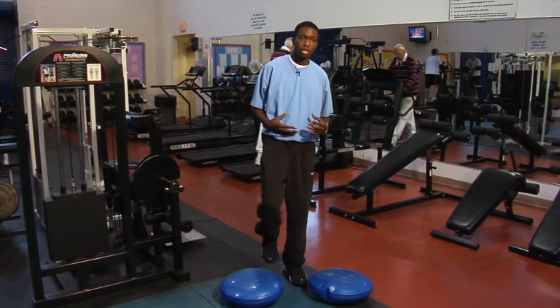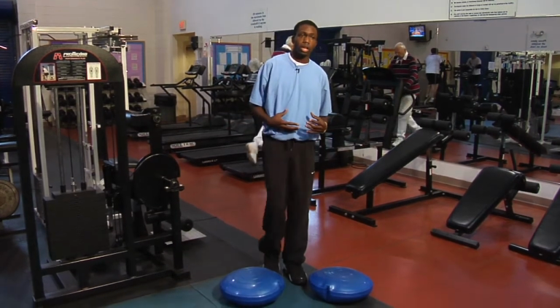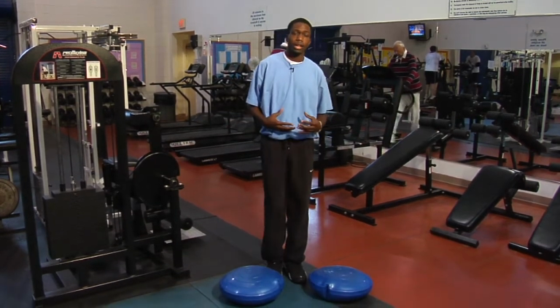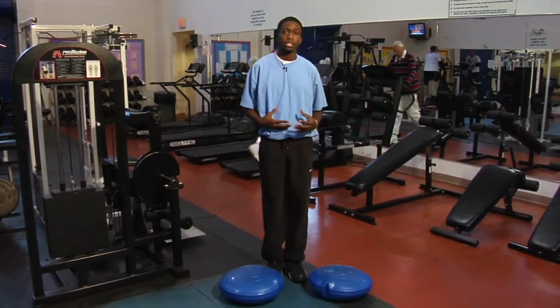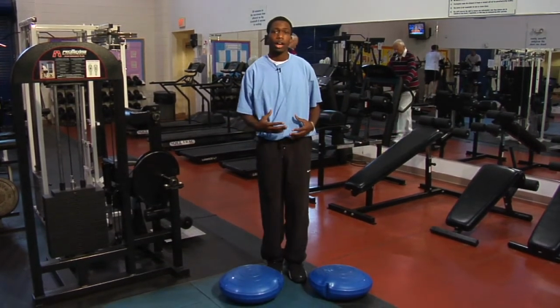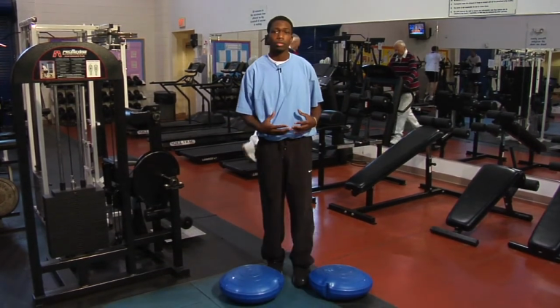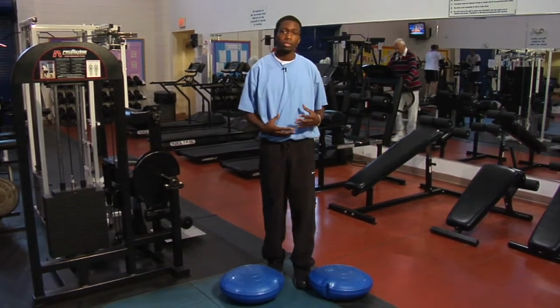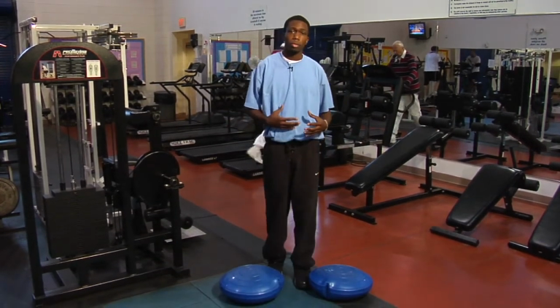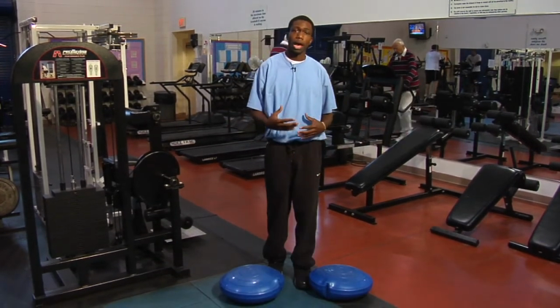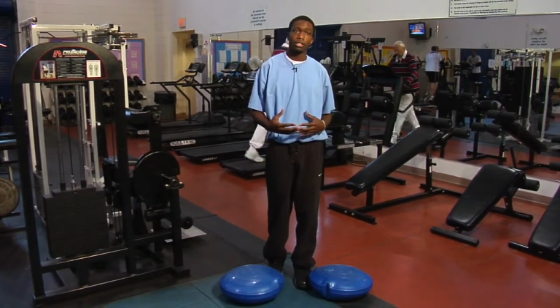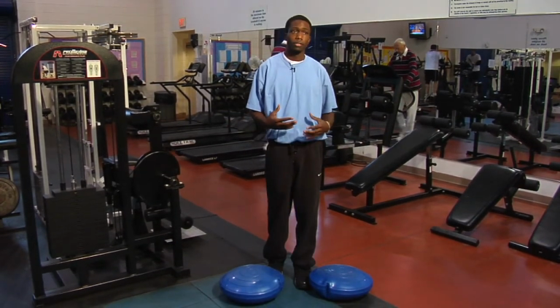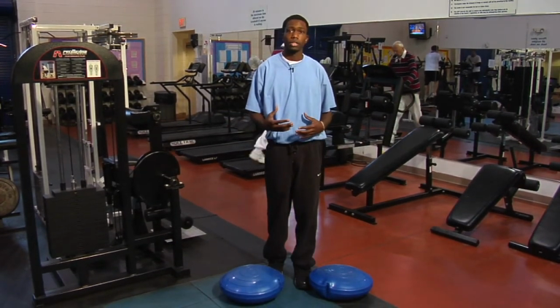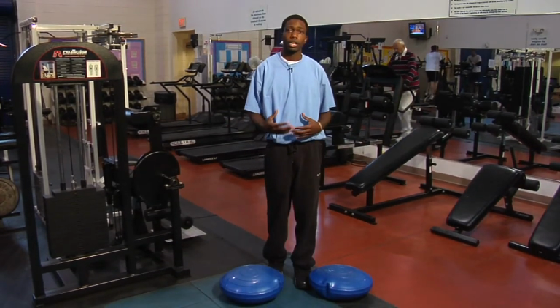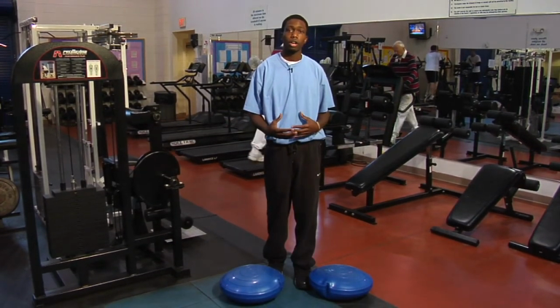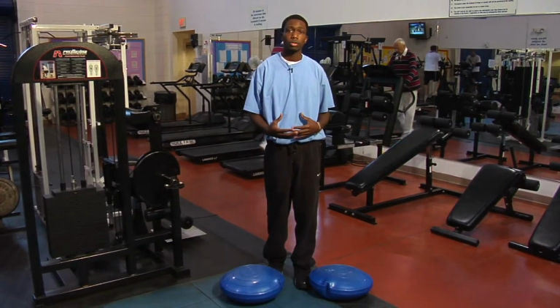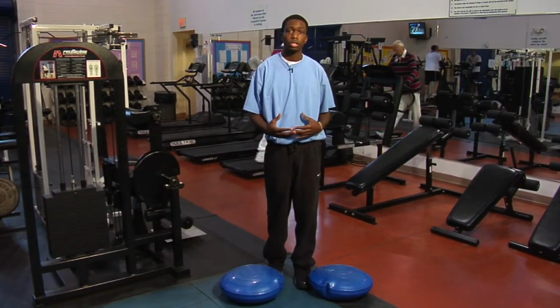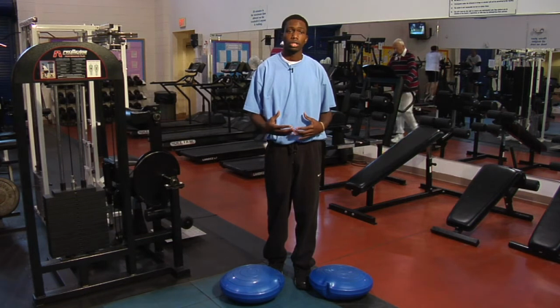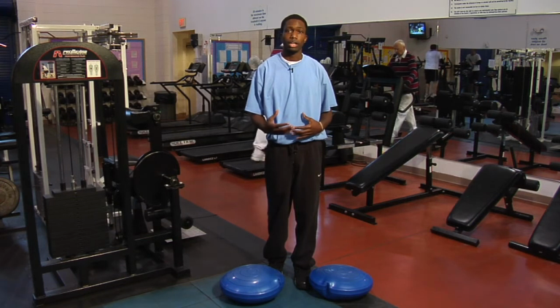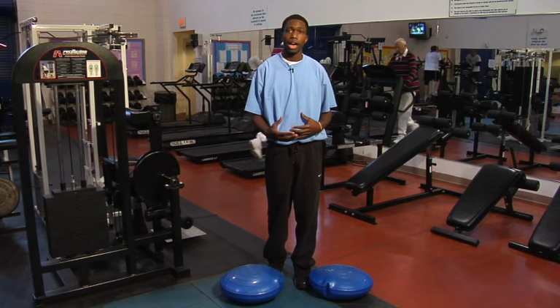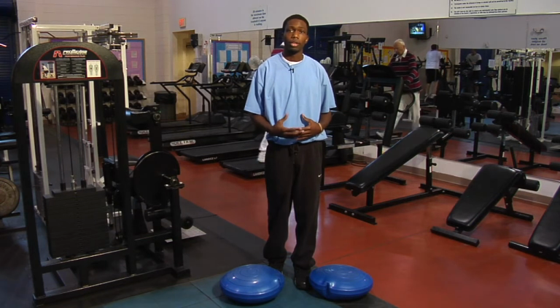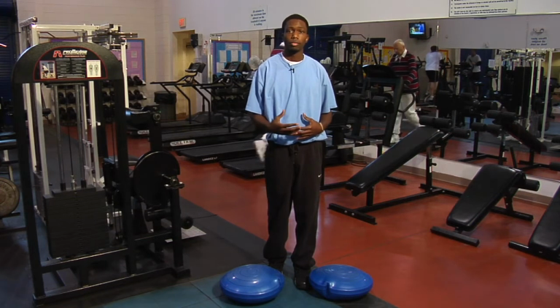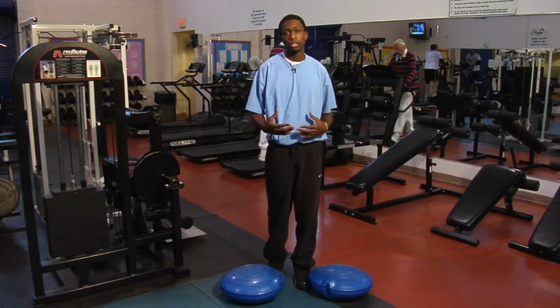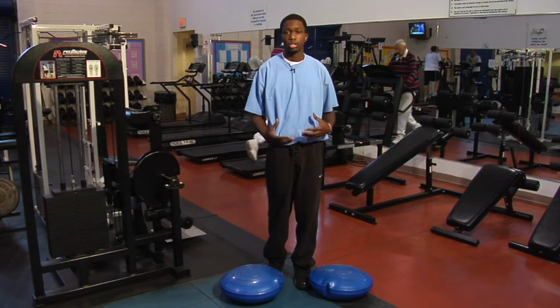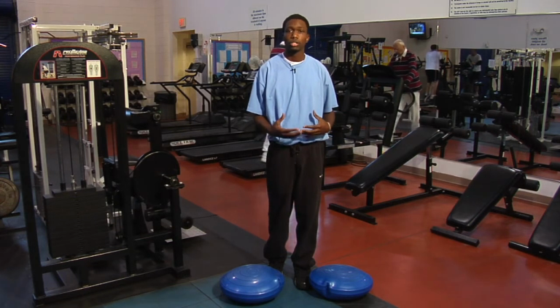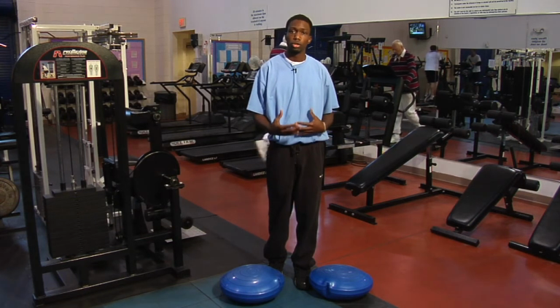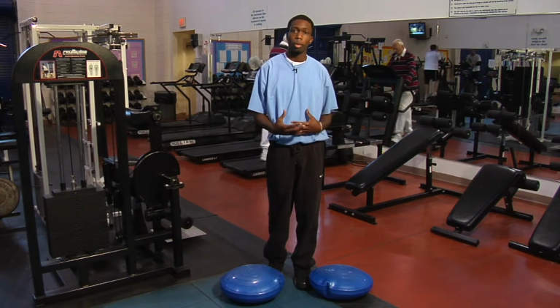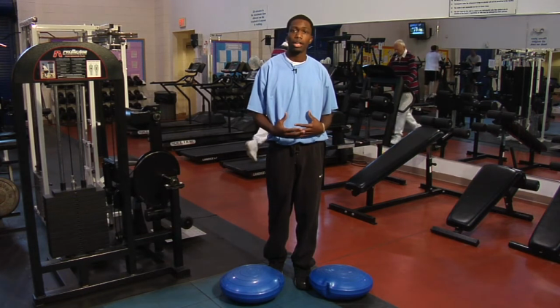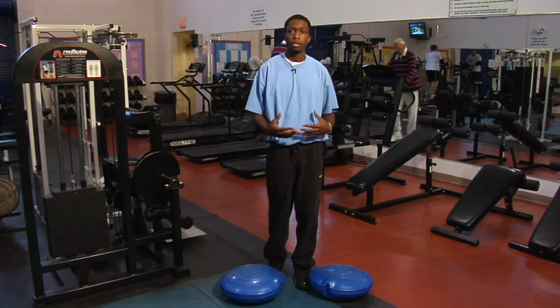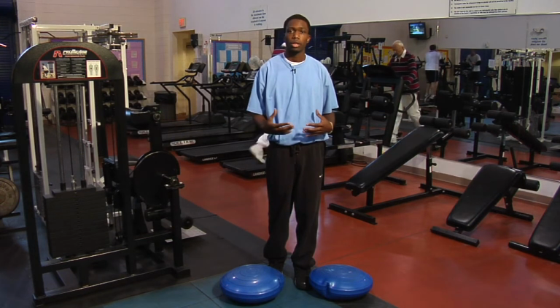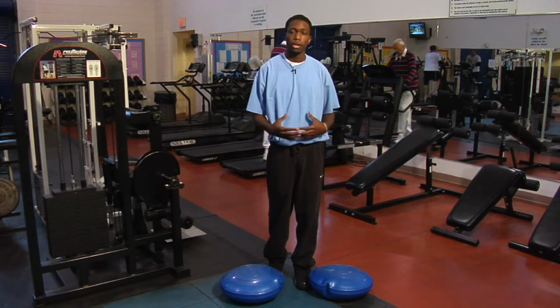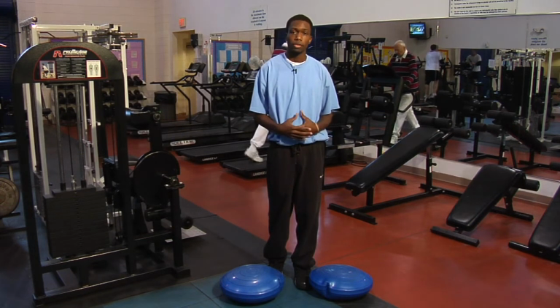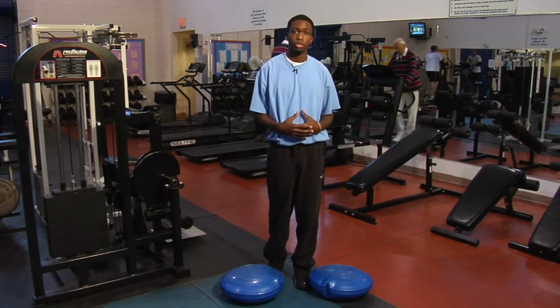And that's how balance training can help in adapting to your body and being physical.